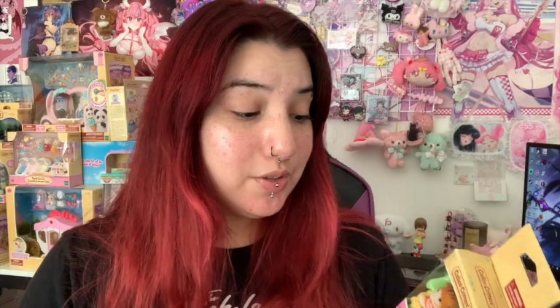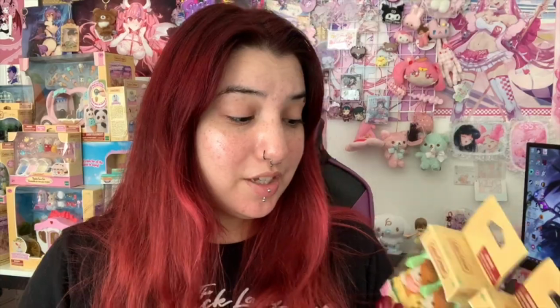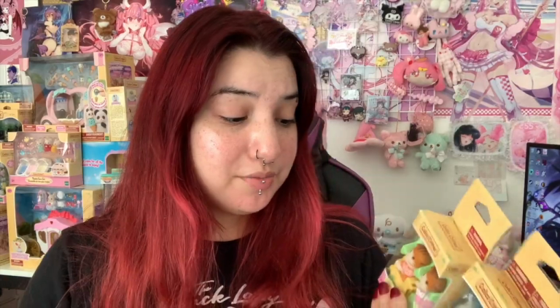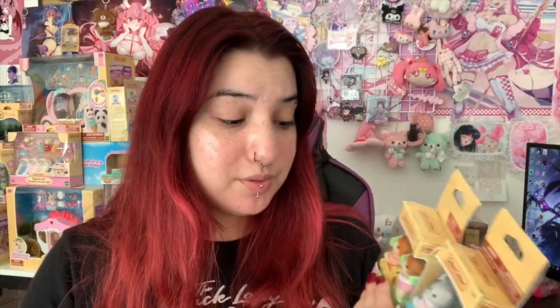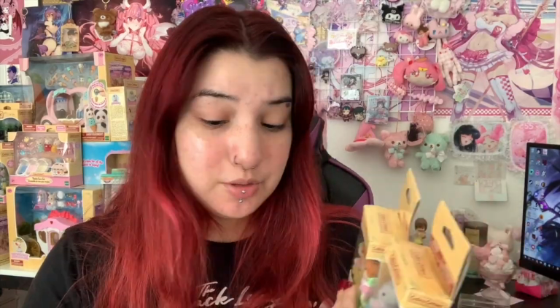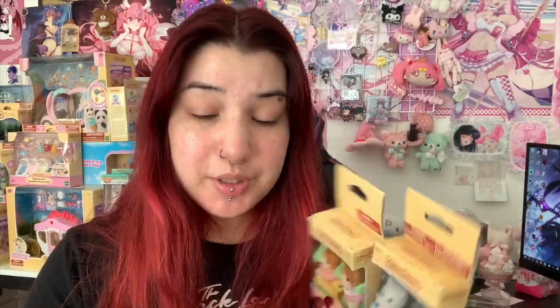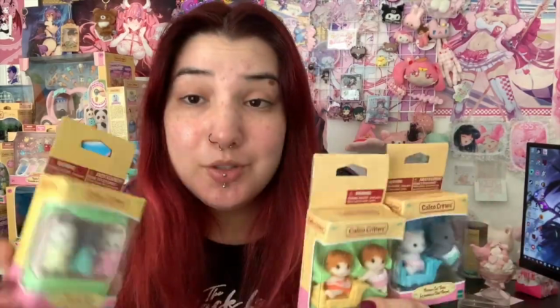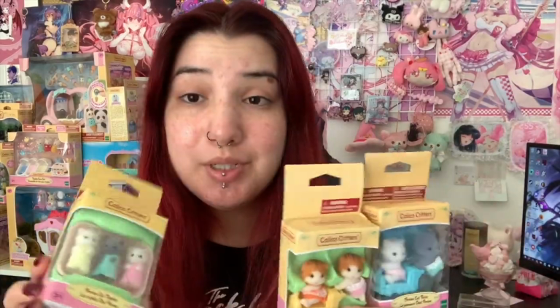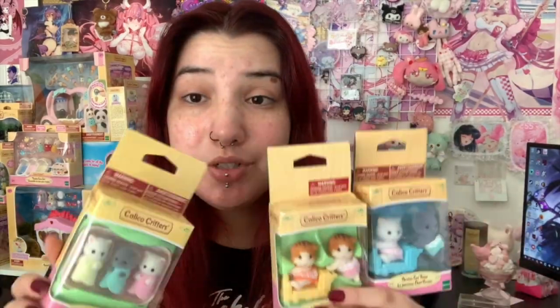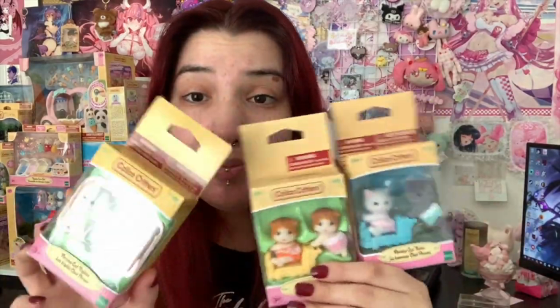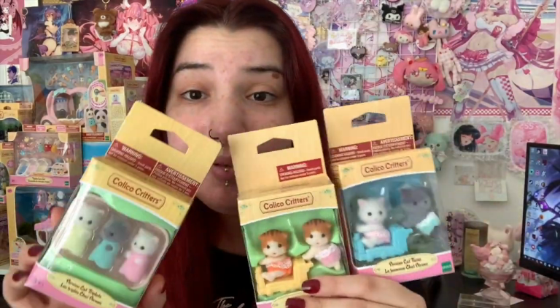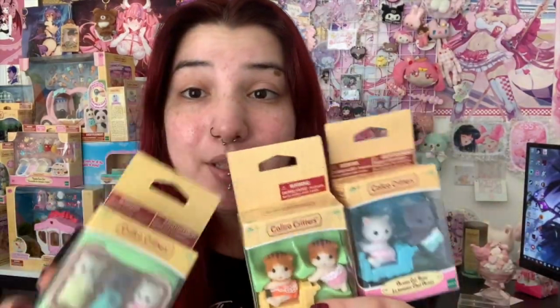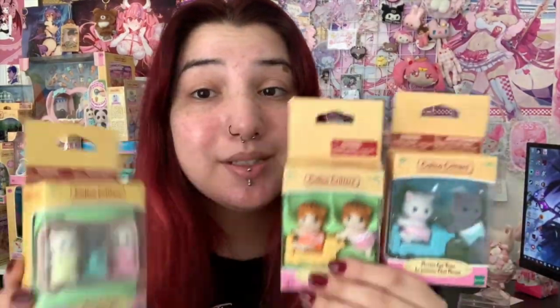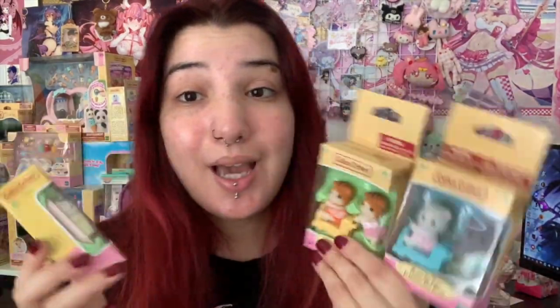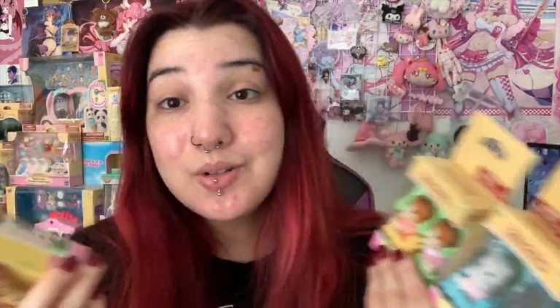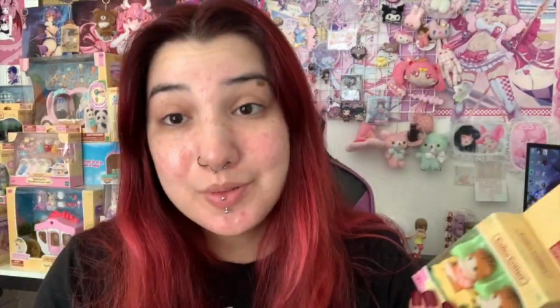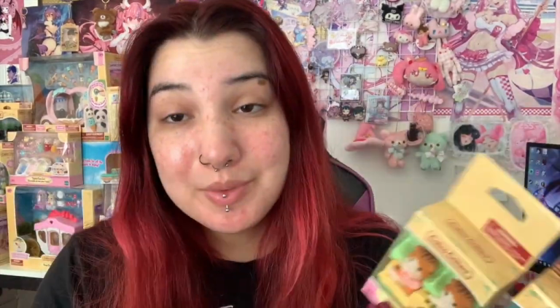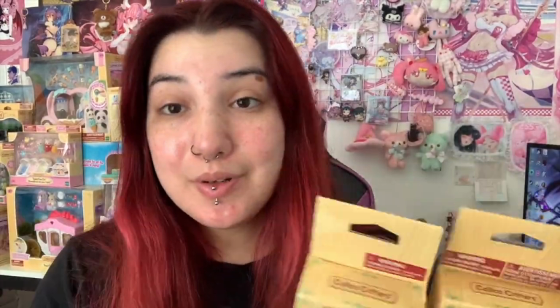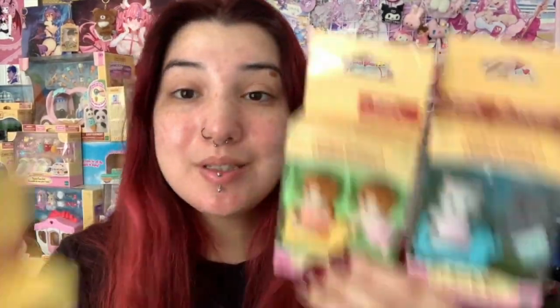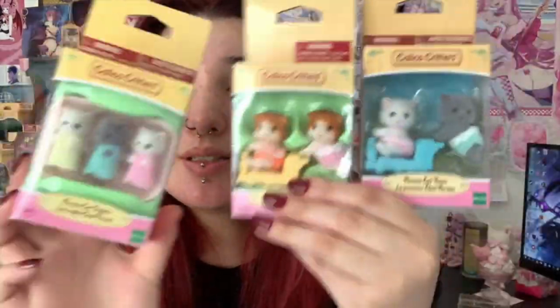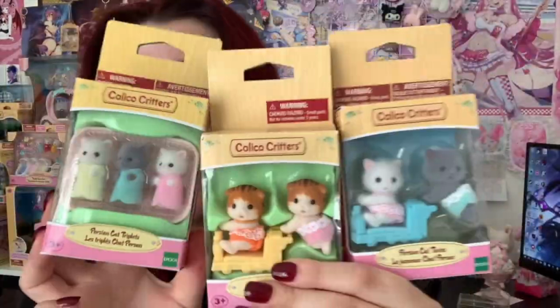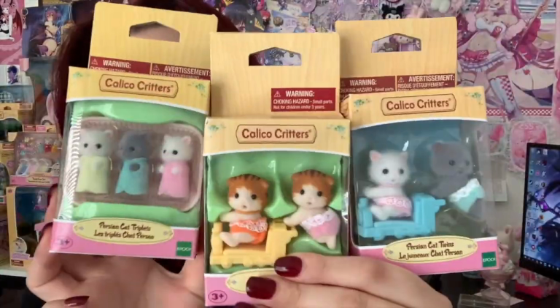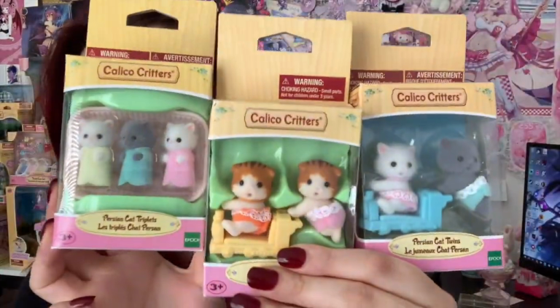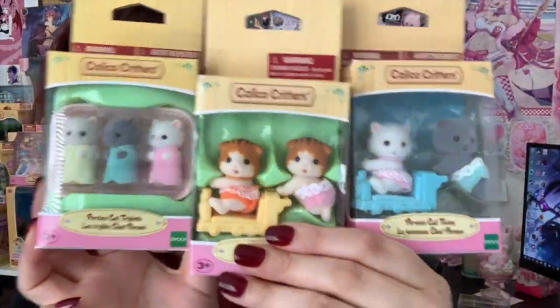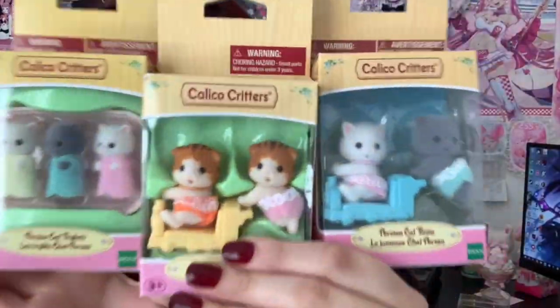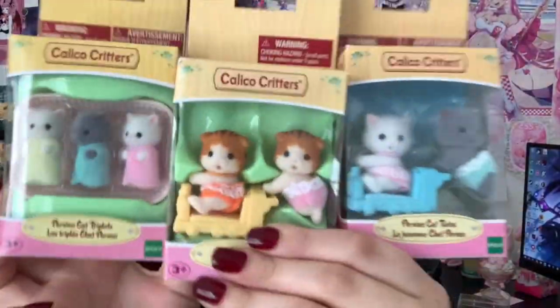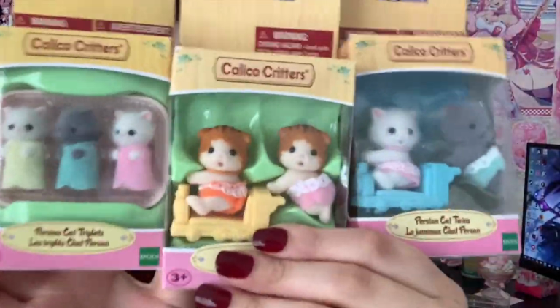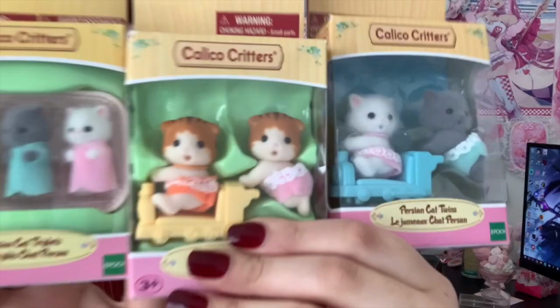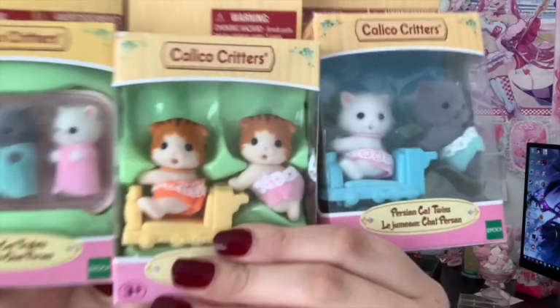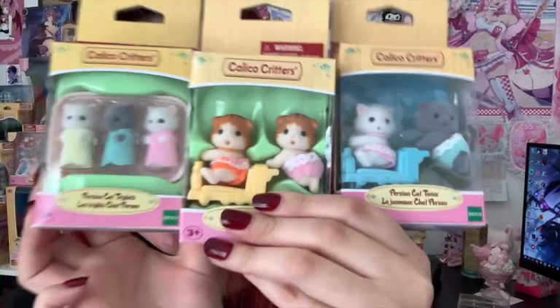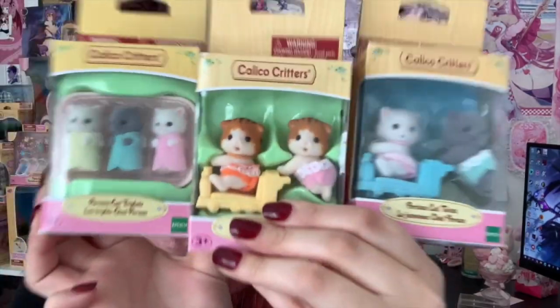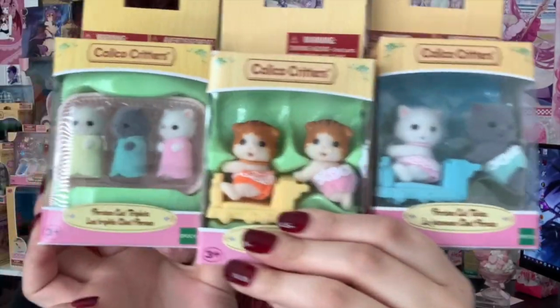I don't love super cute miniature baby things. I don't know if we could be friends, because look at these. How do you not think these are cute?